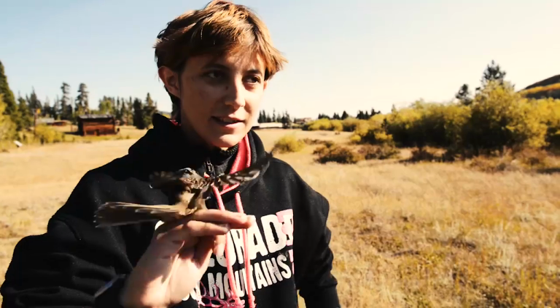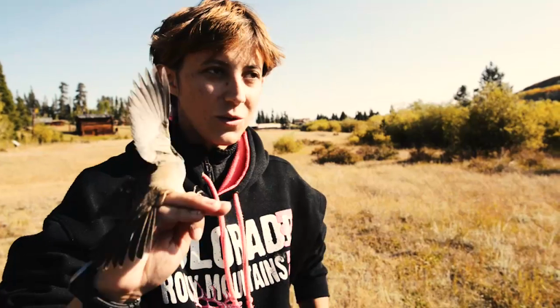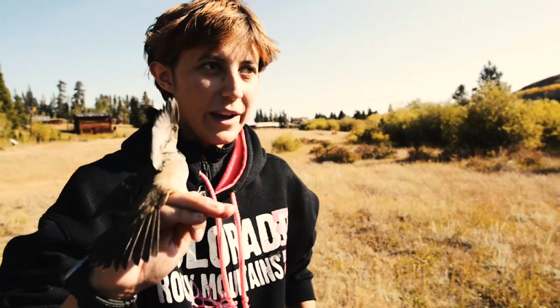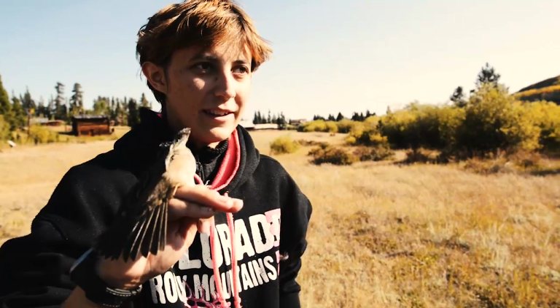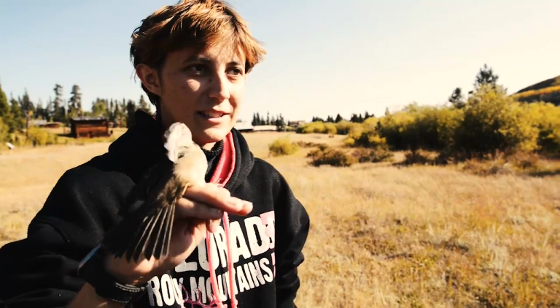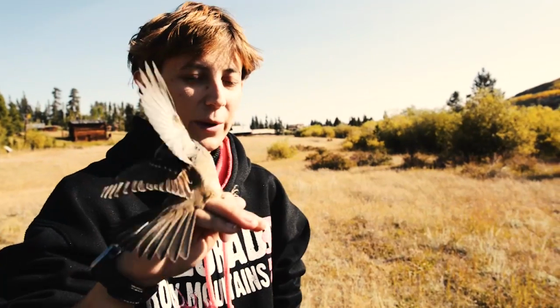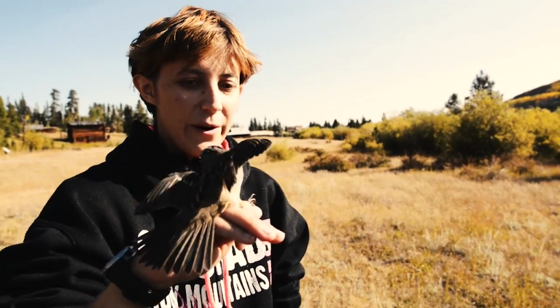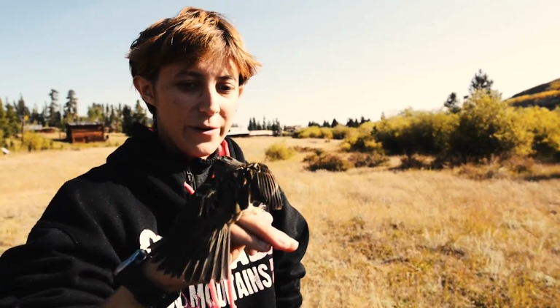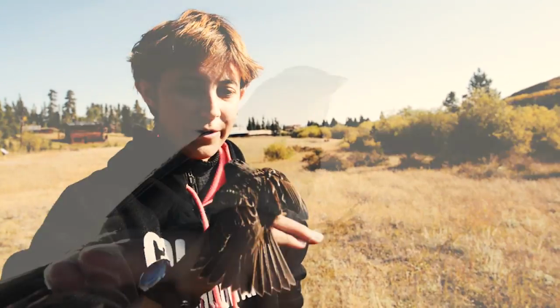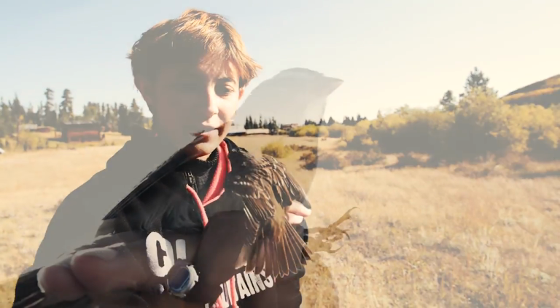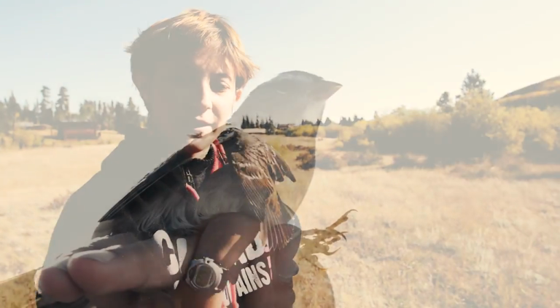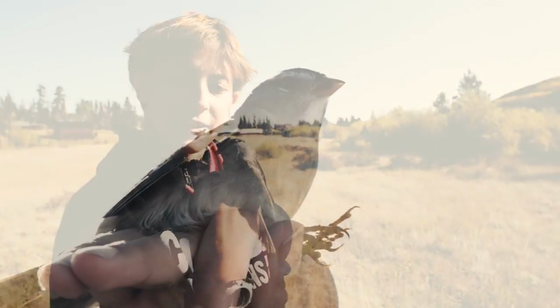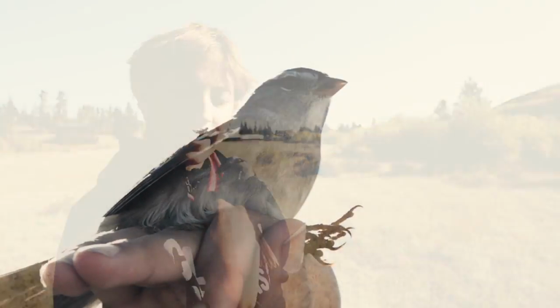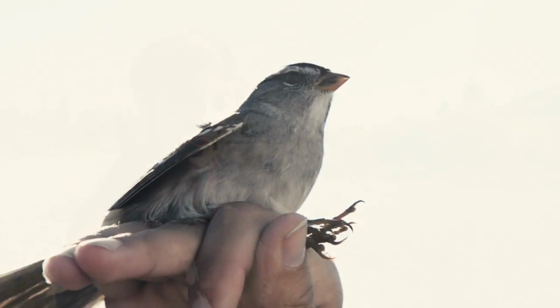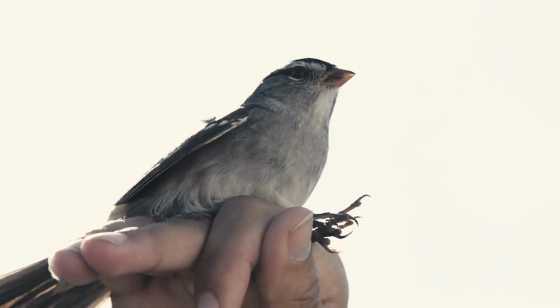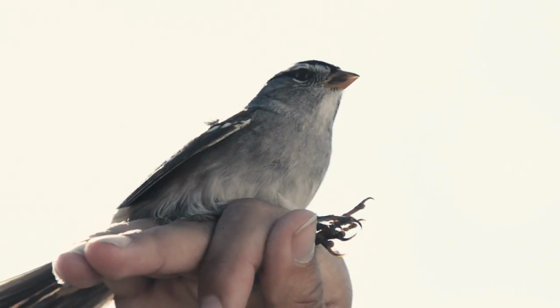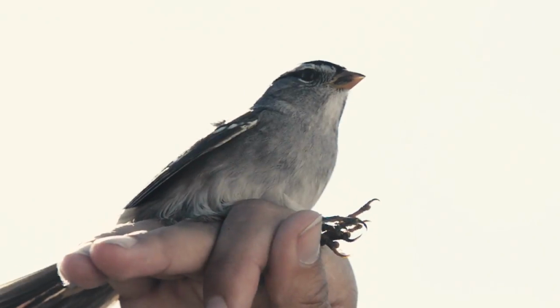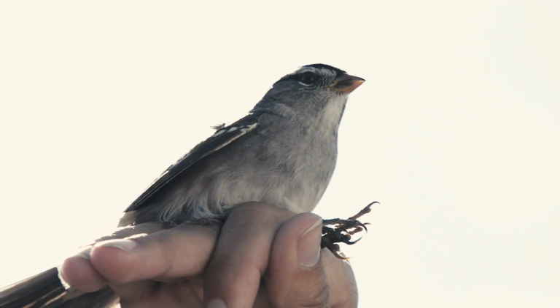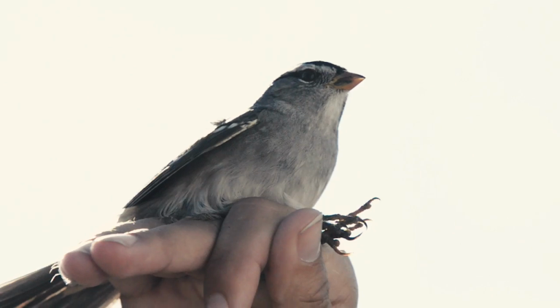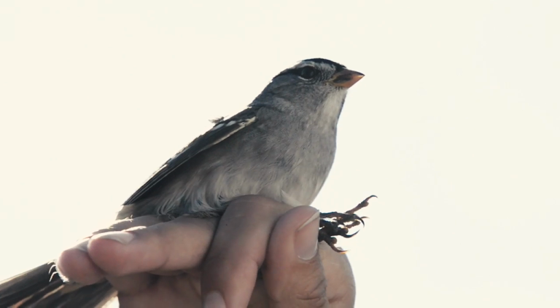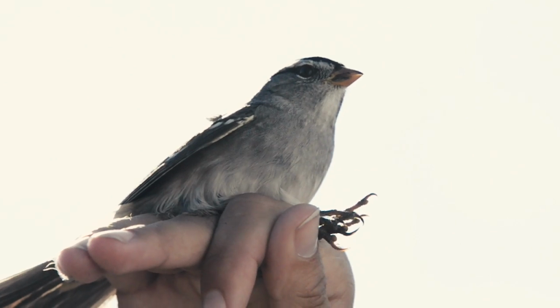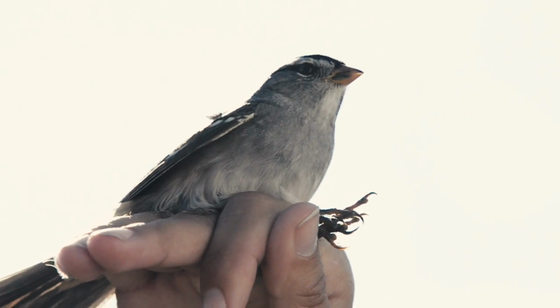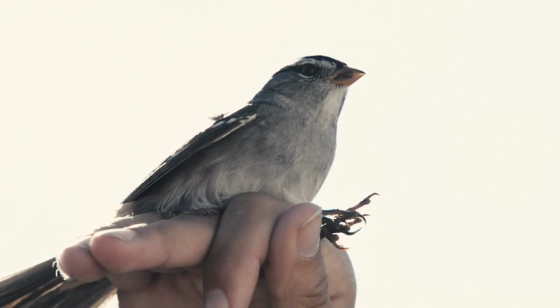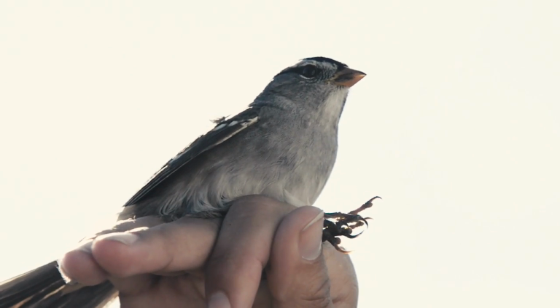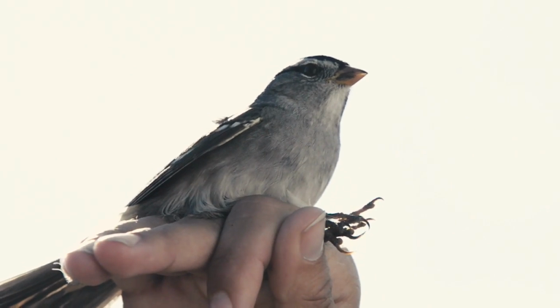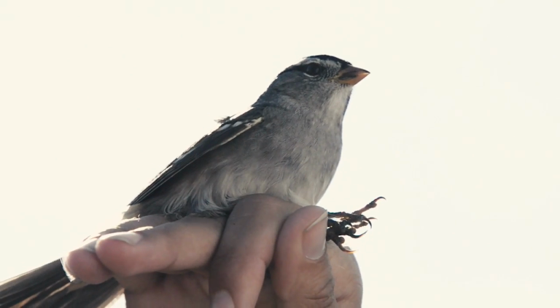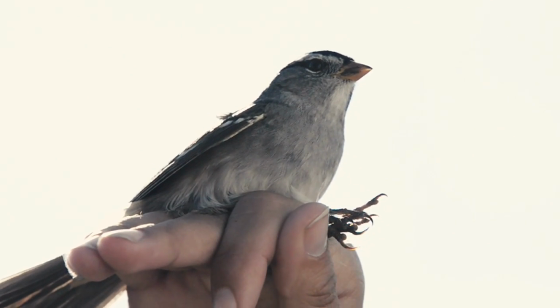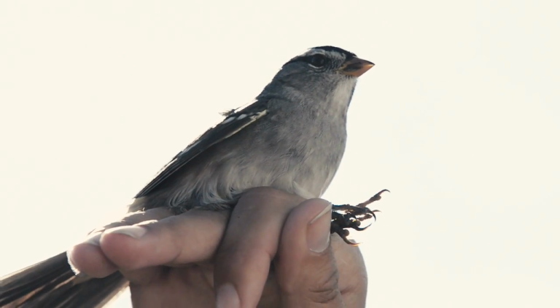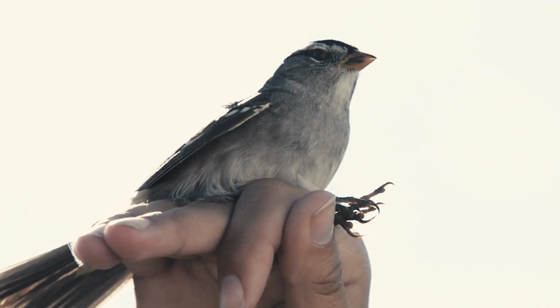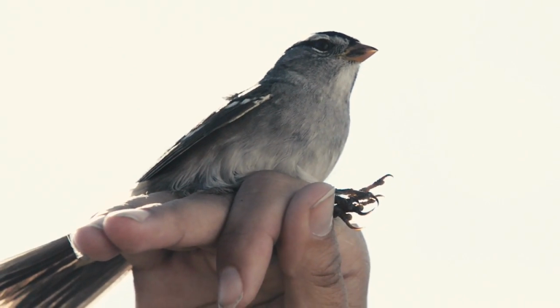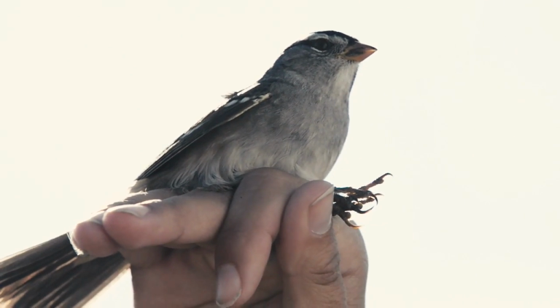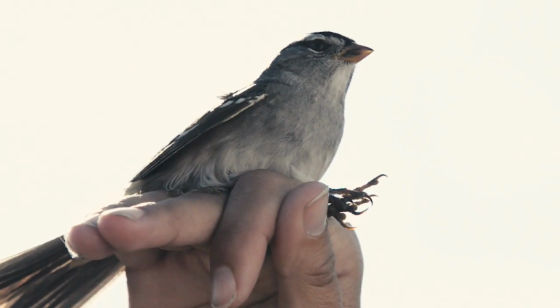This is a white-crowned sparrow. They're pretty common up at this elevation in the willow carr habitat.